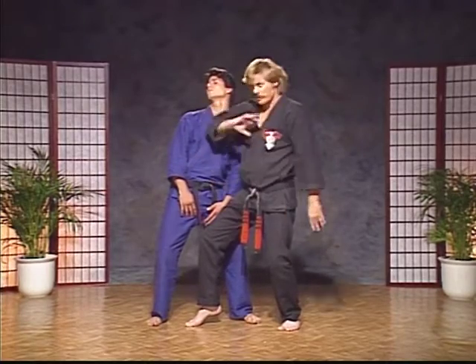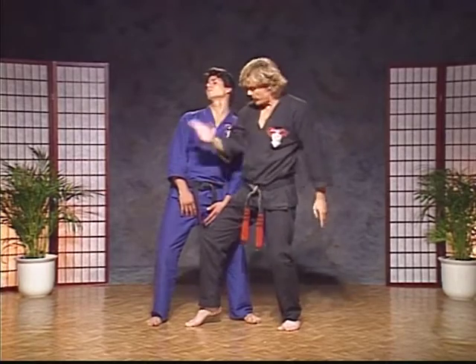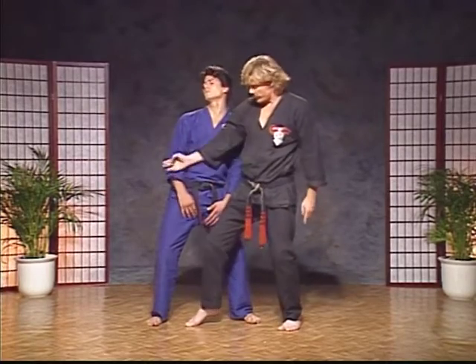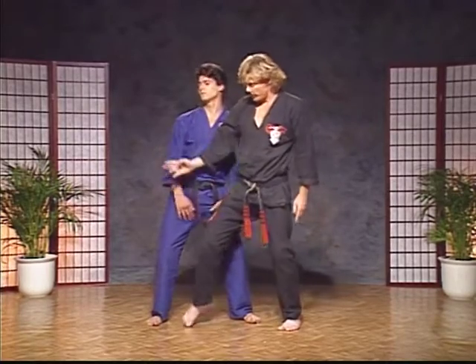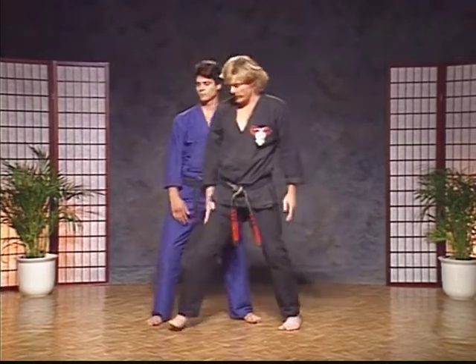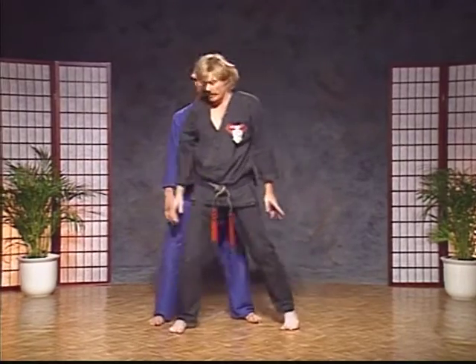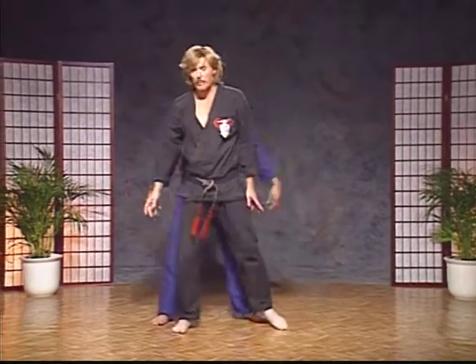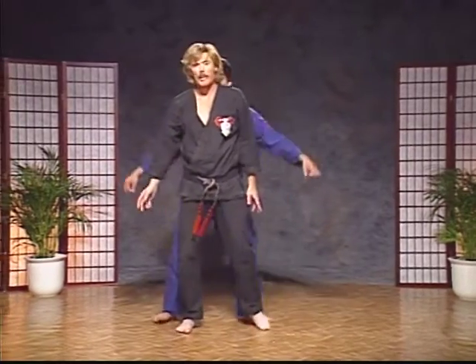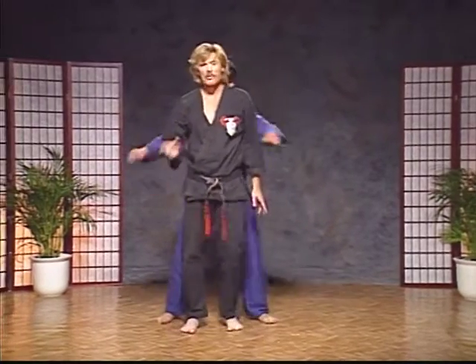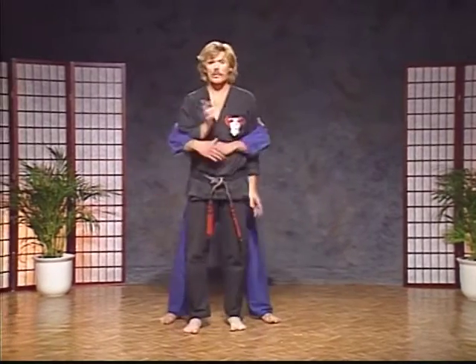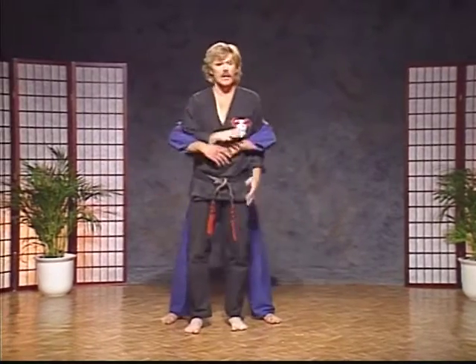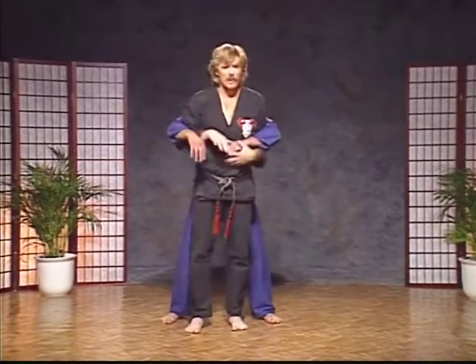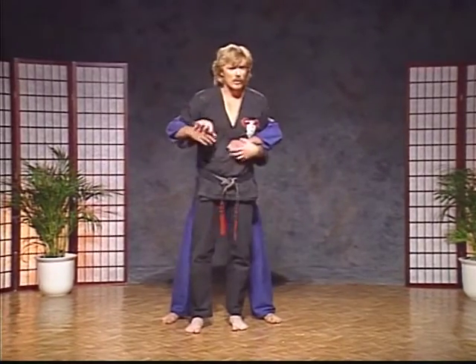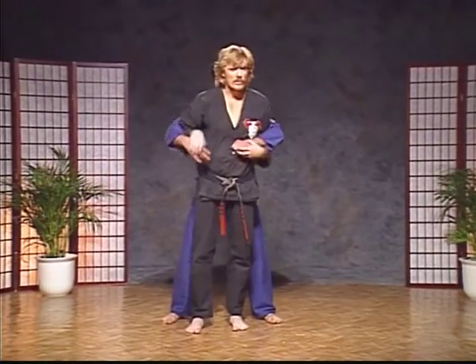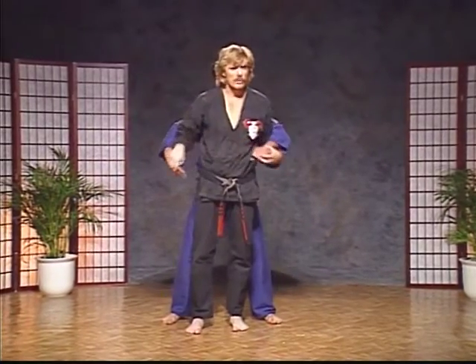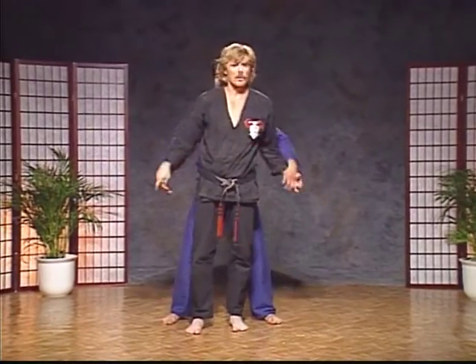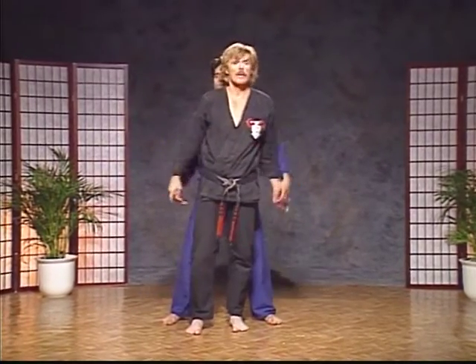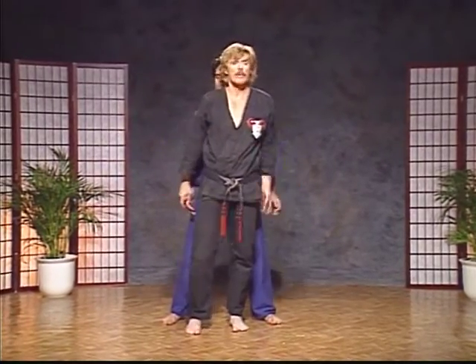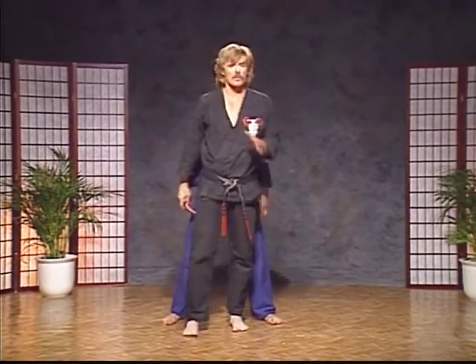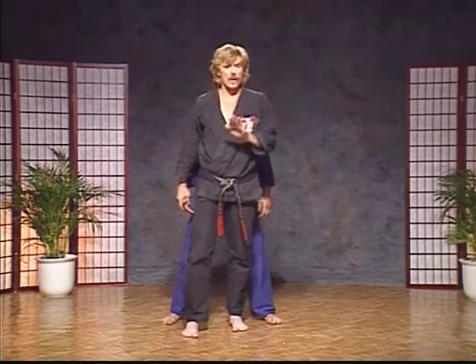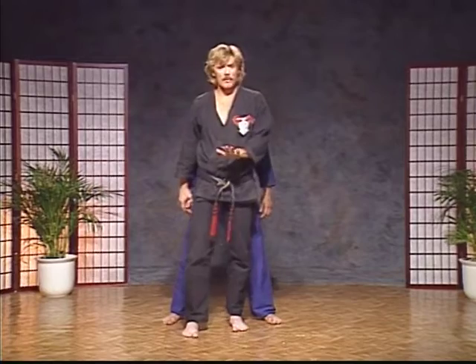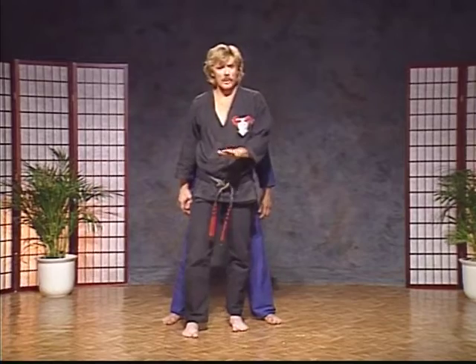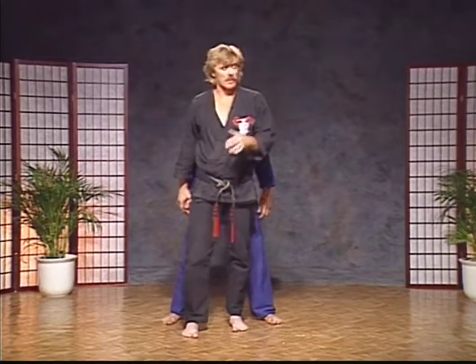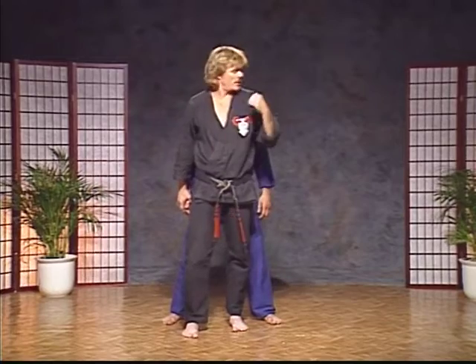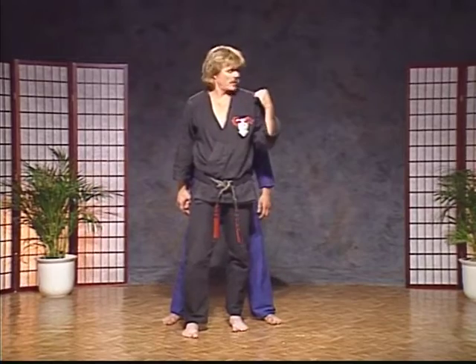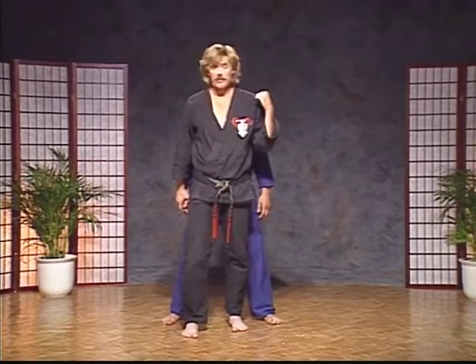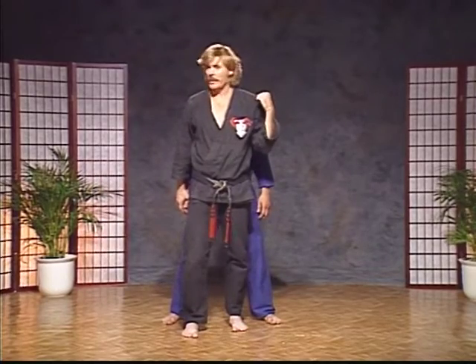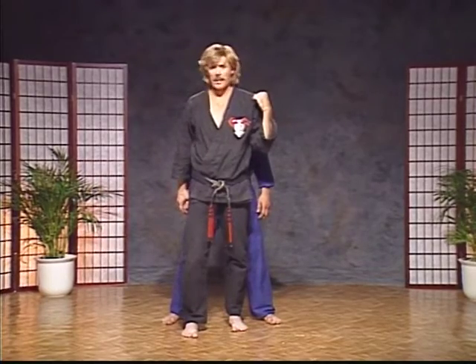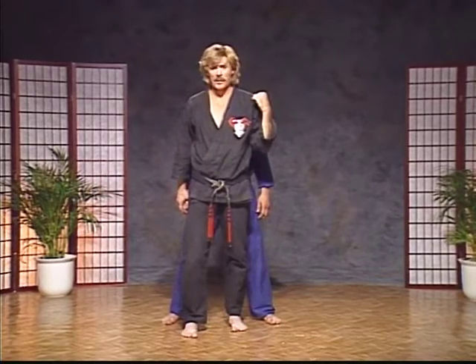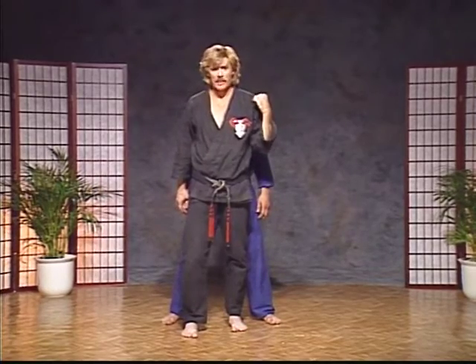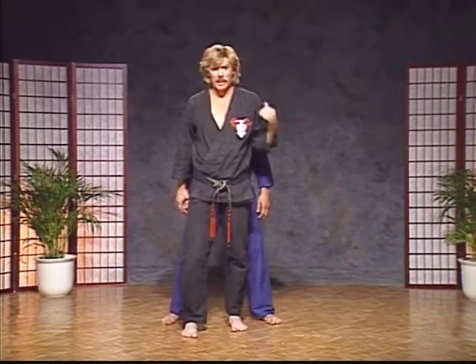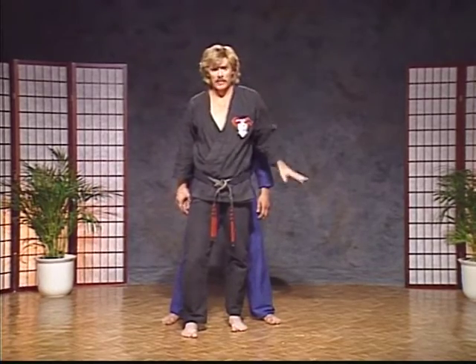Let's try this again. Make sure — I don't care what you do — but drop your weight. You've got to control that guy's height back there.